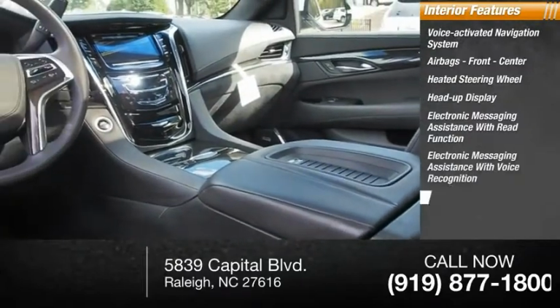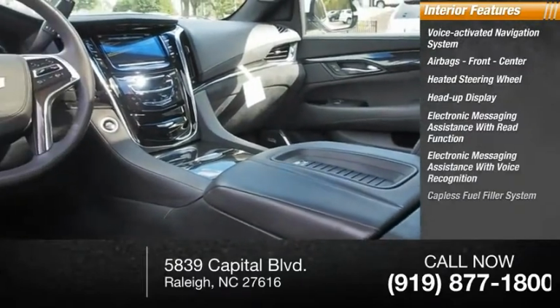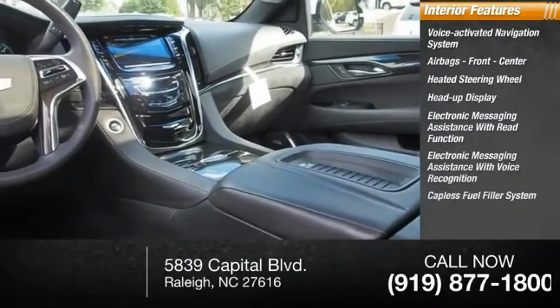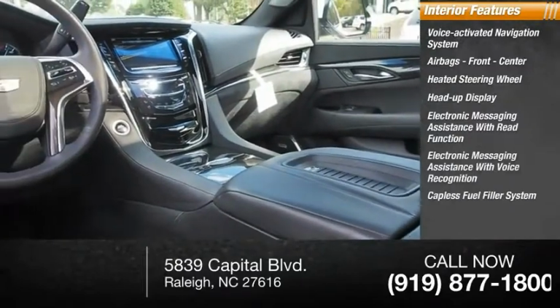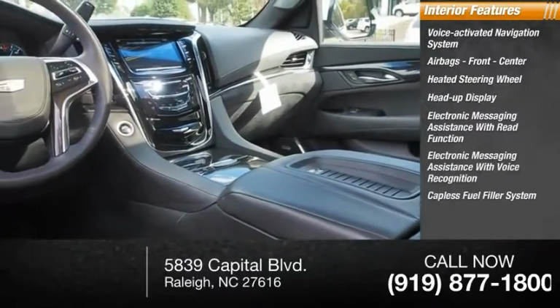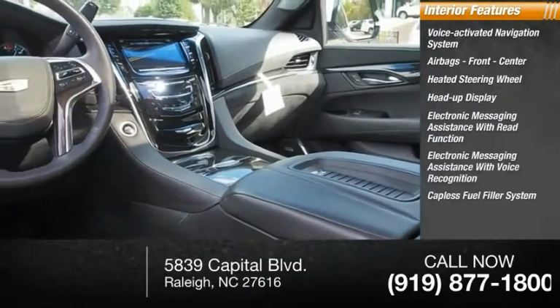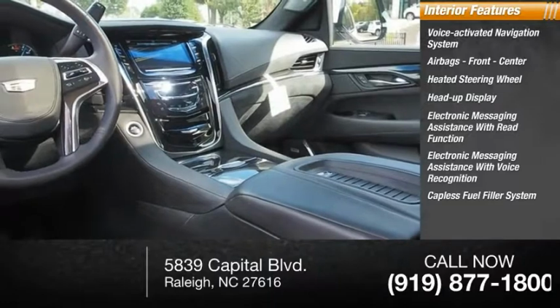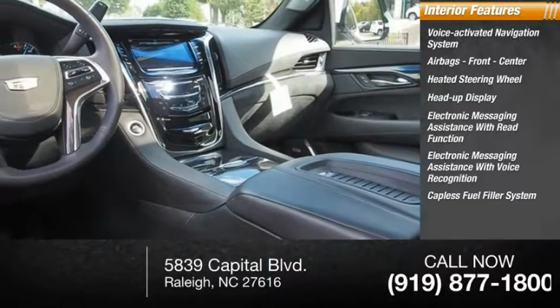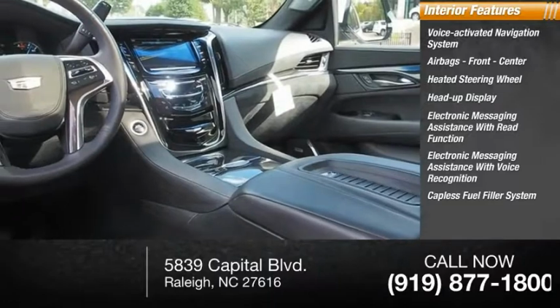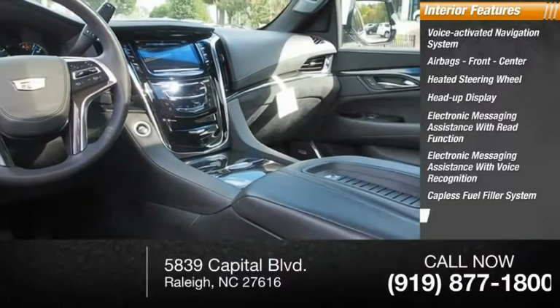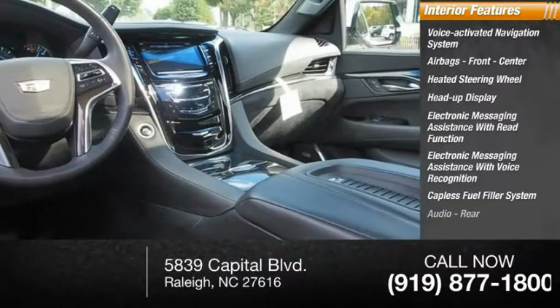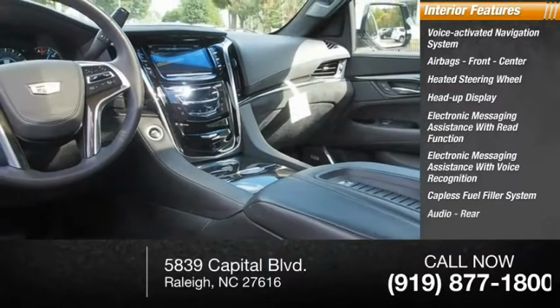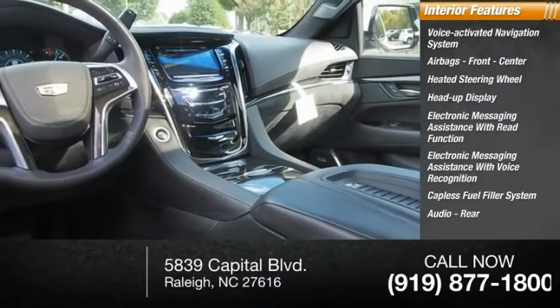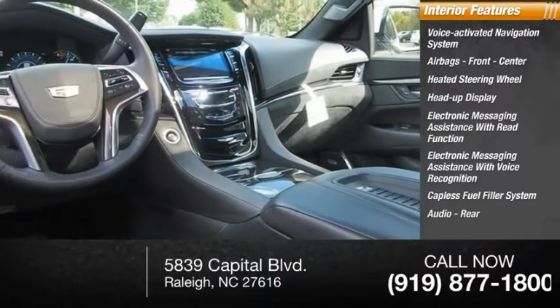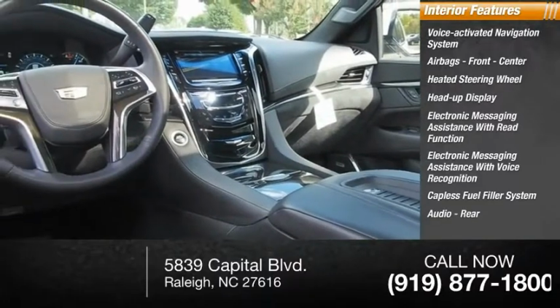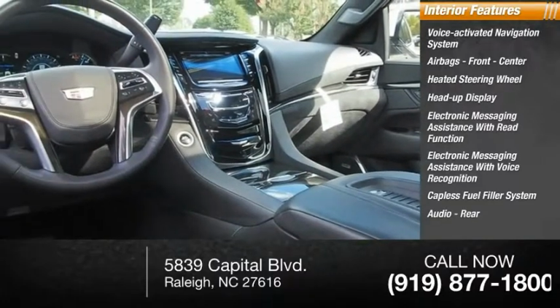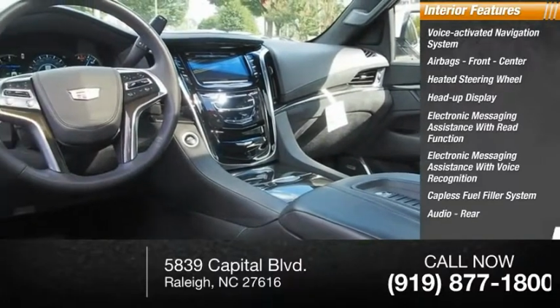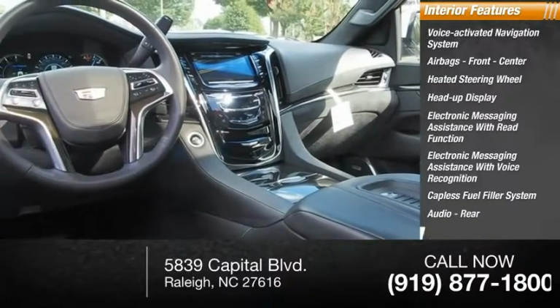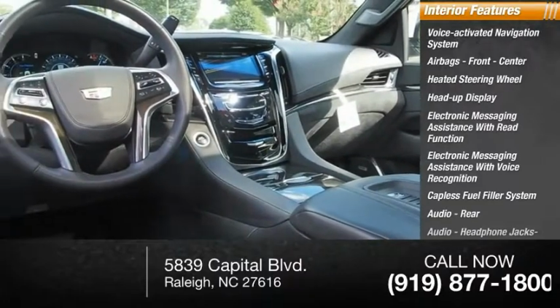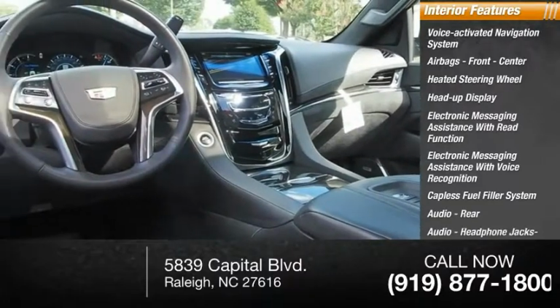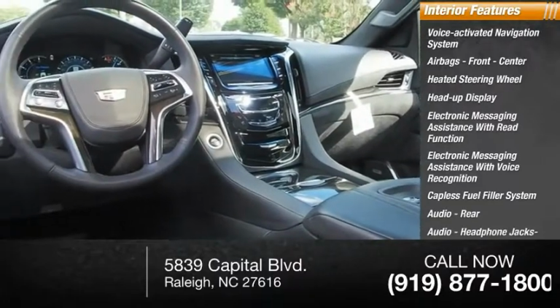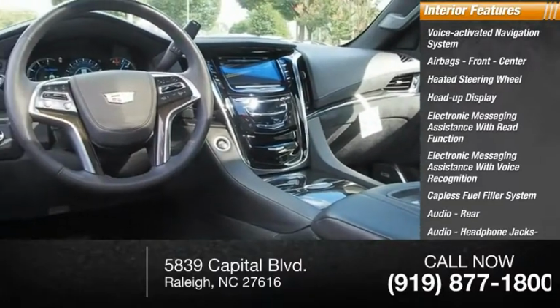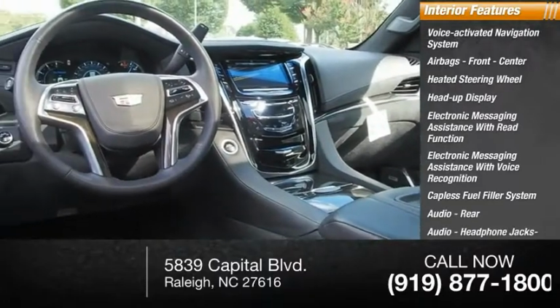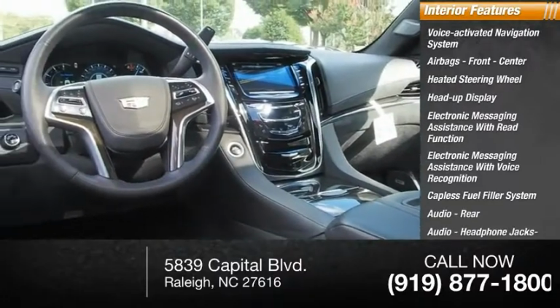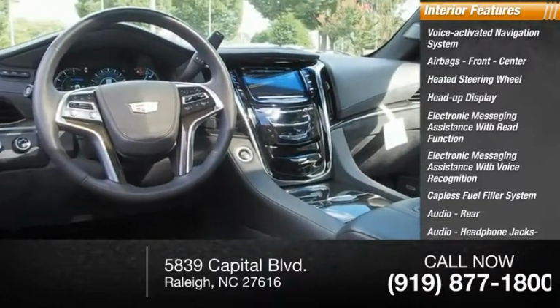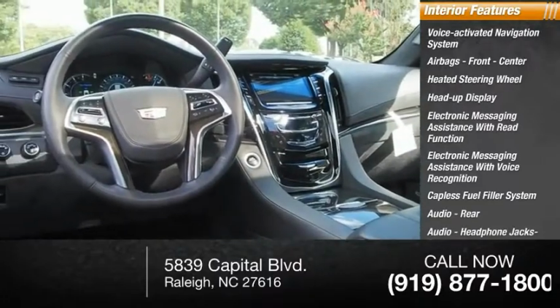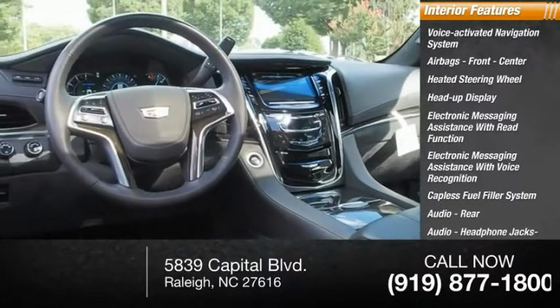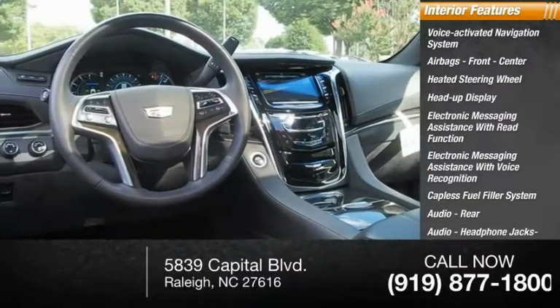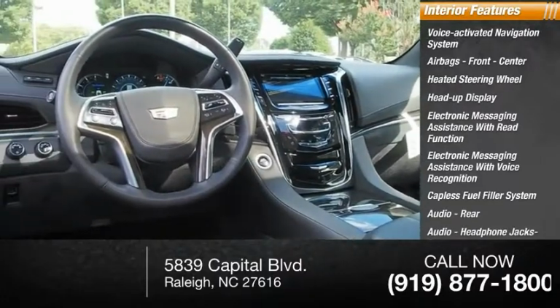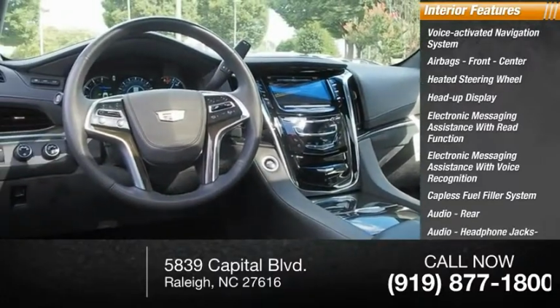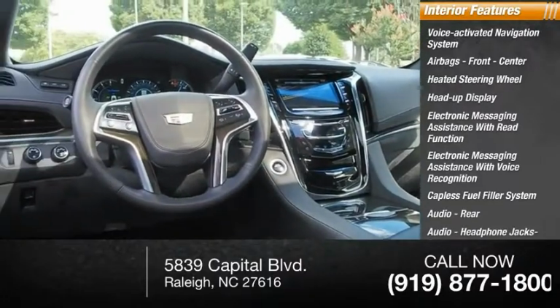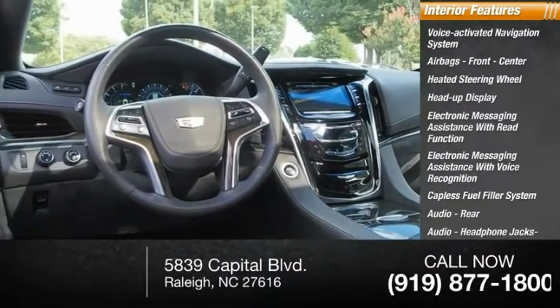Capless fuel filler system, rear audio, audio headphone jacks rear, and trip computer.